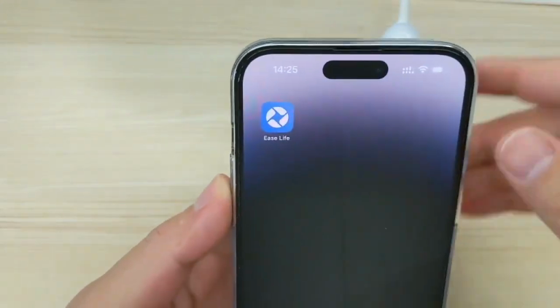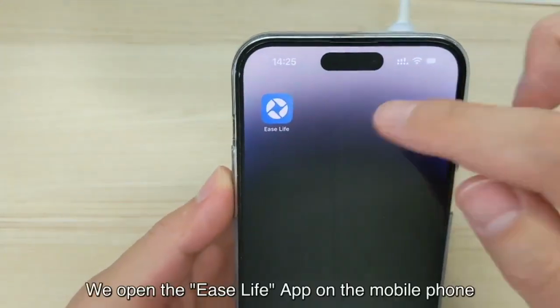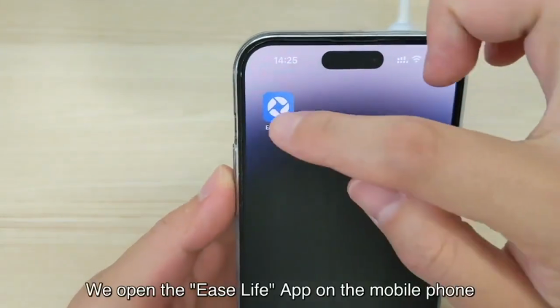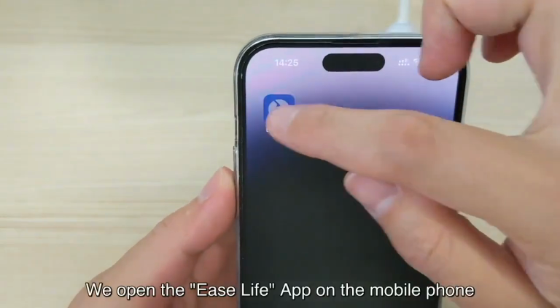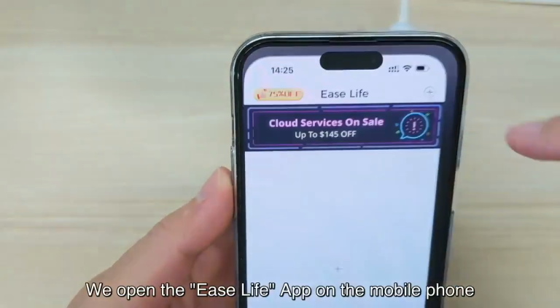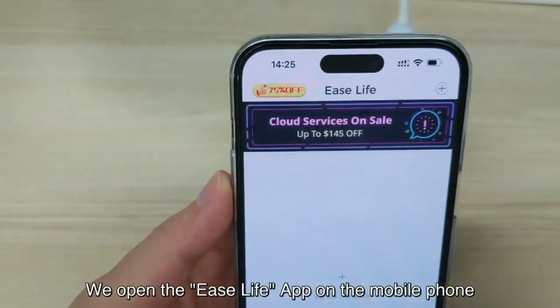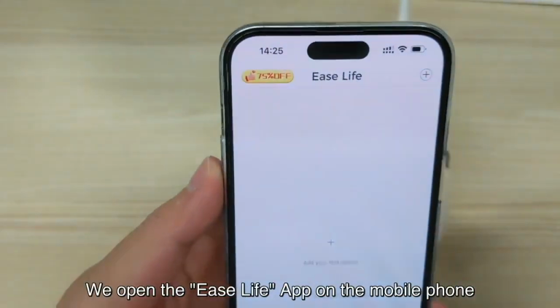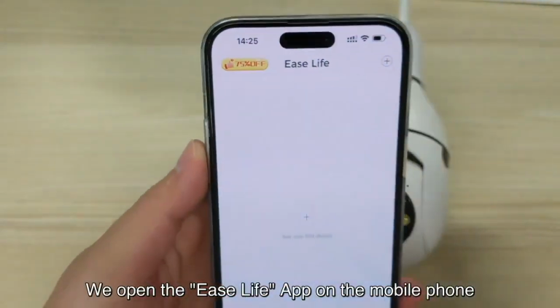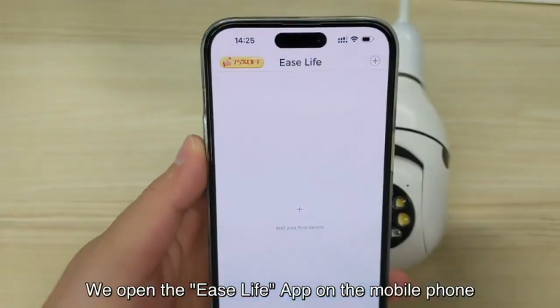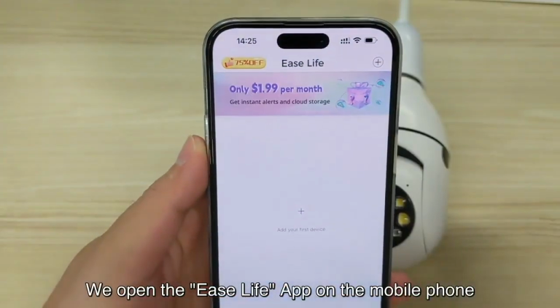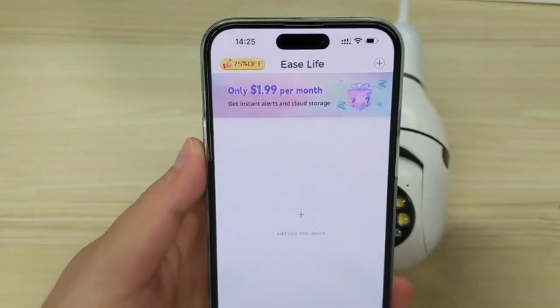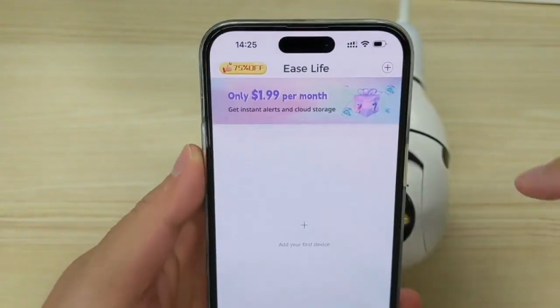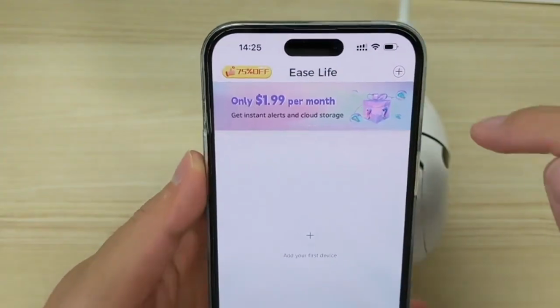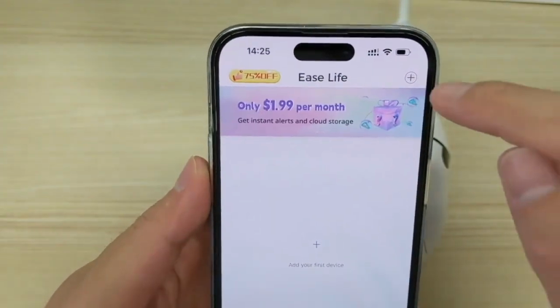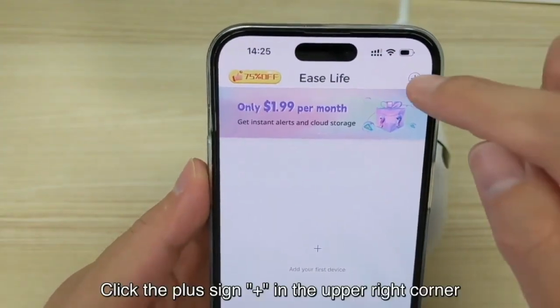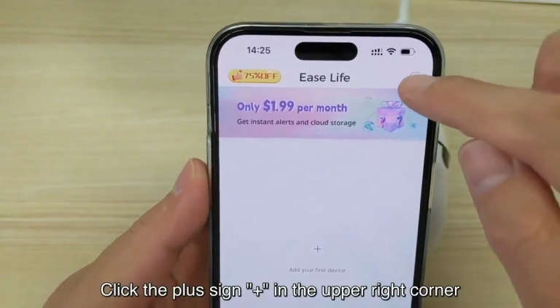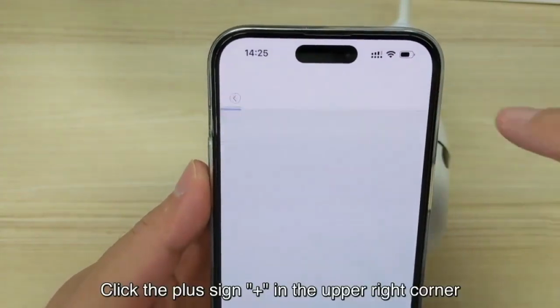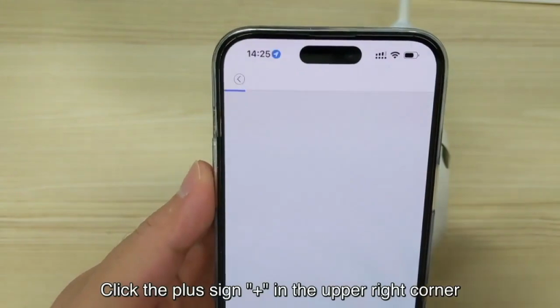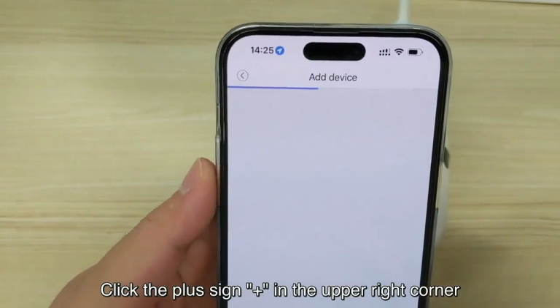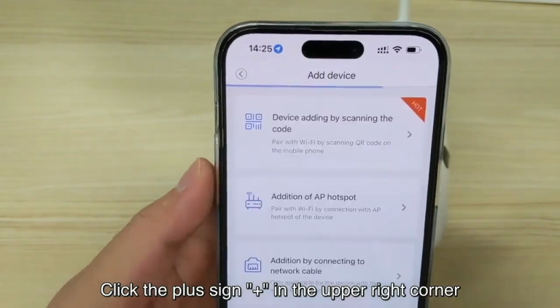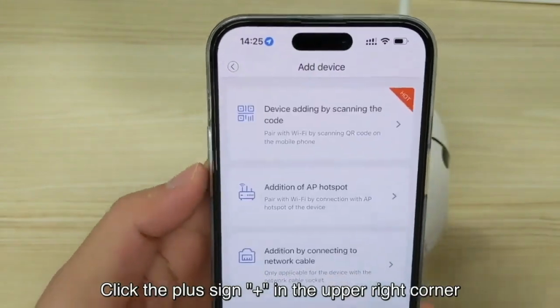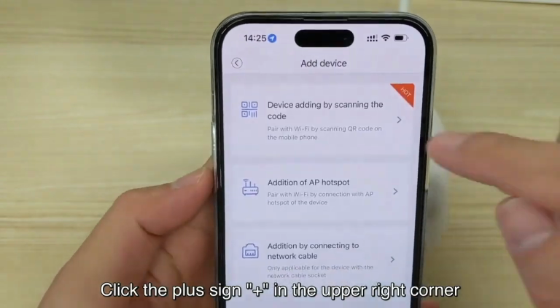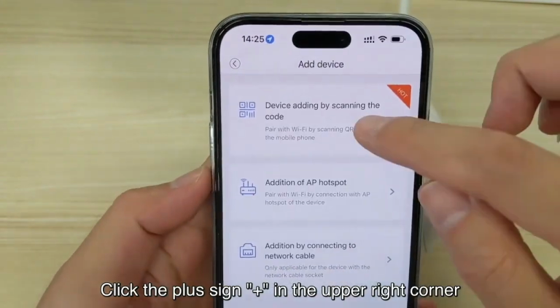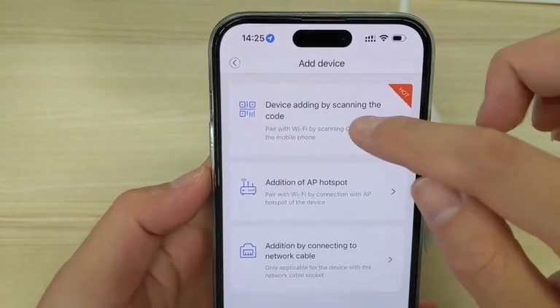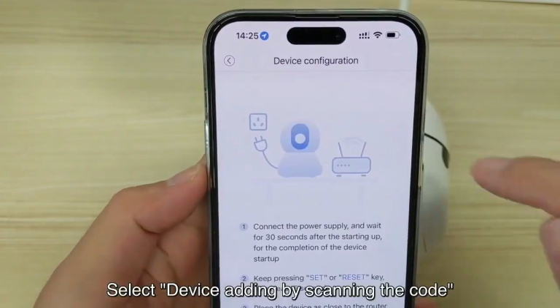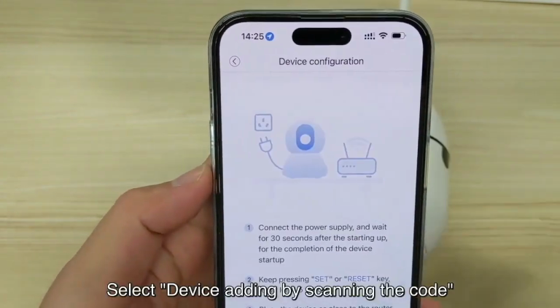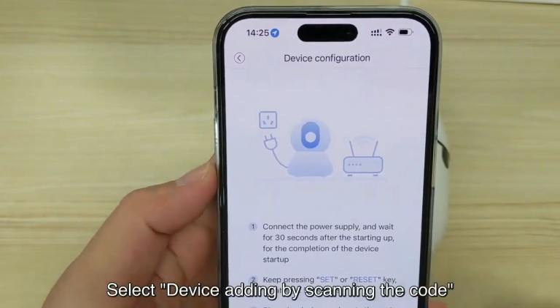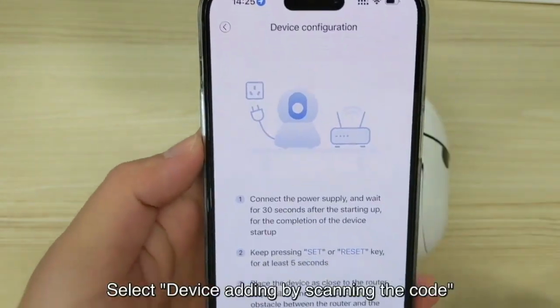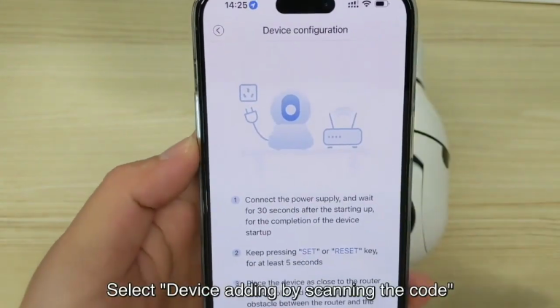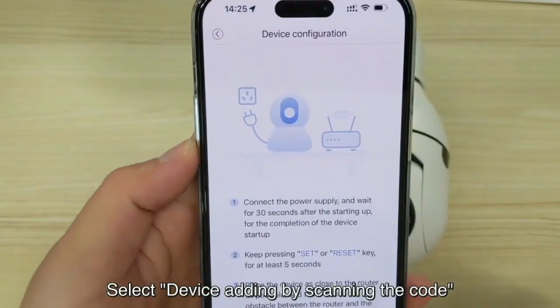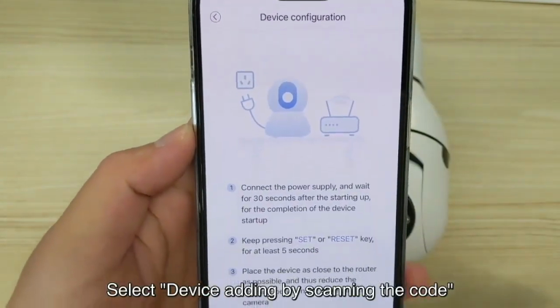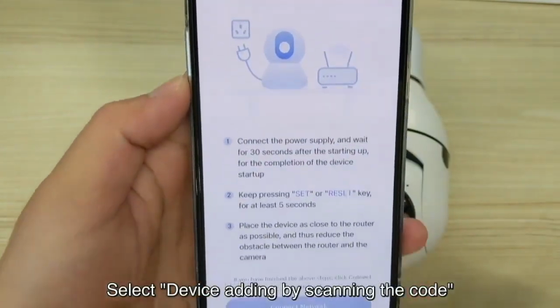We open the Ease Life app on the mobile phone. Click the plus sign in the upper right corner. Select device adding by scanning the code.